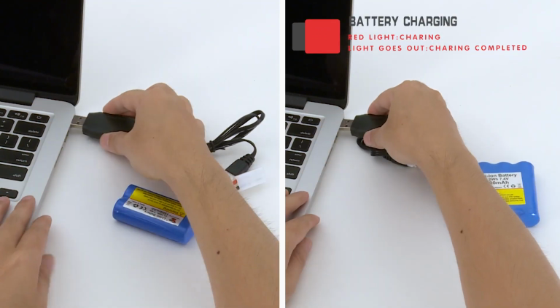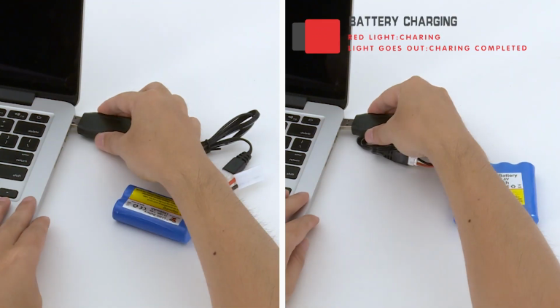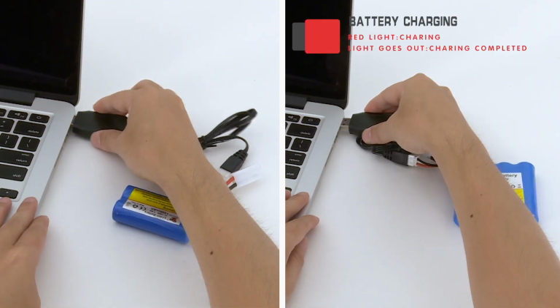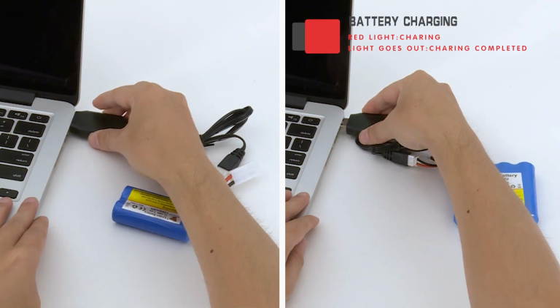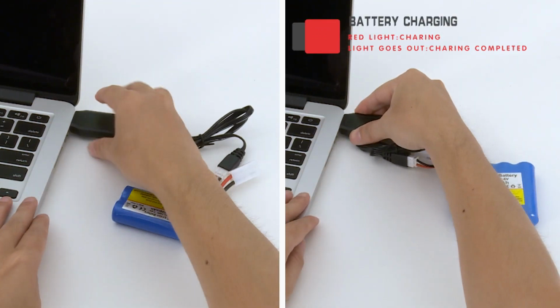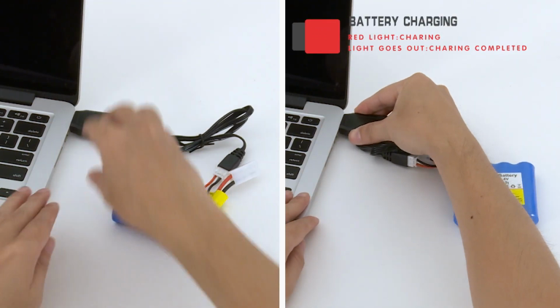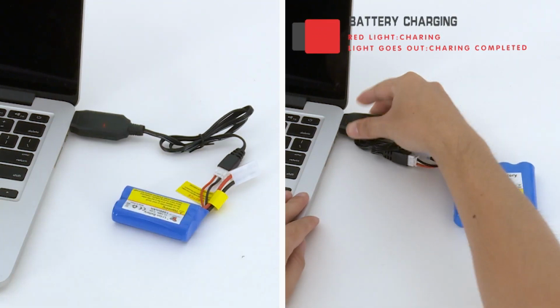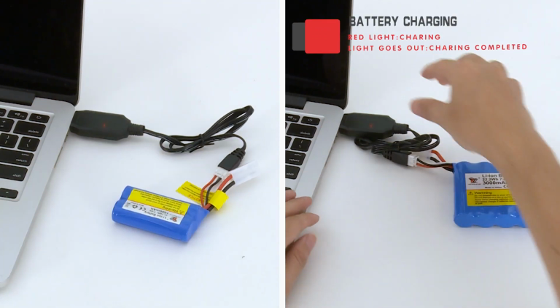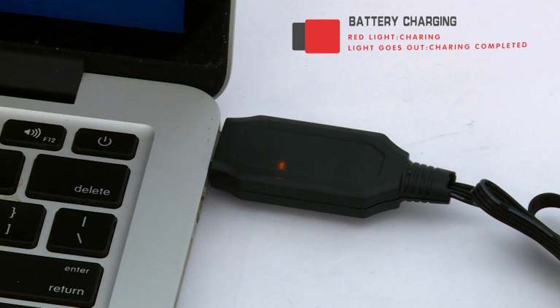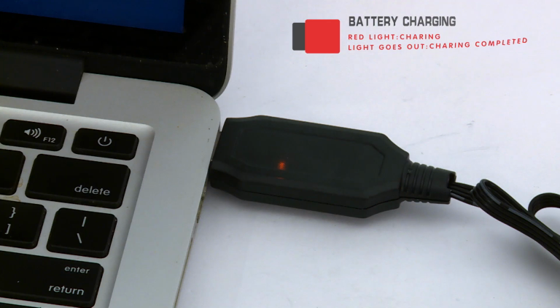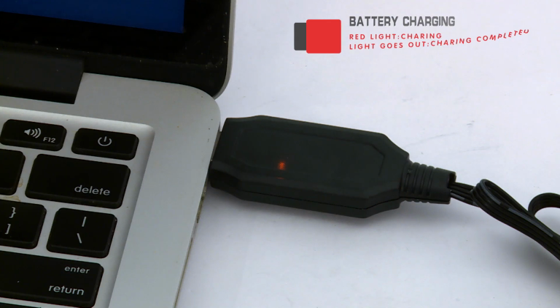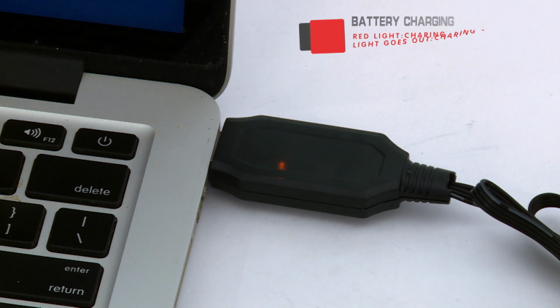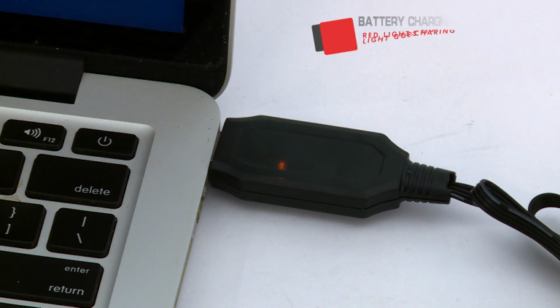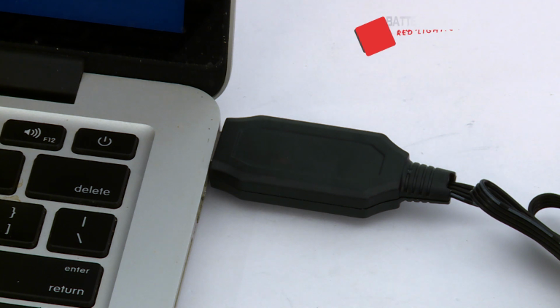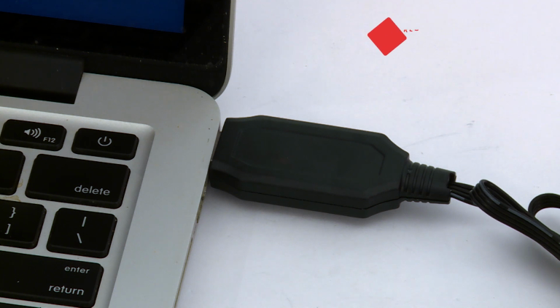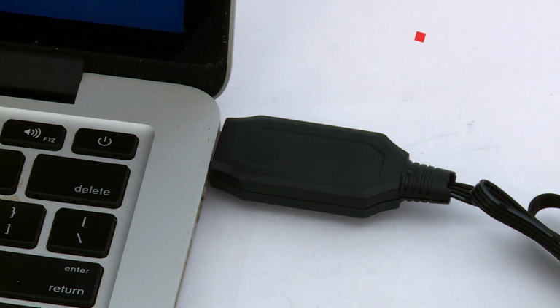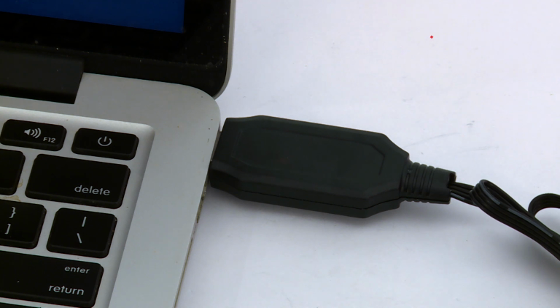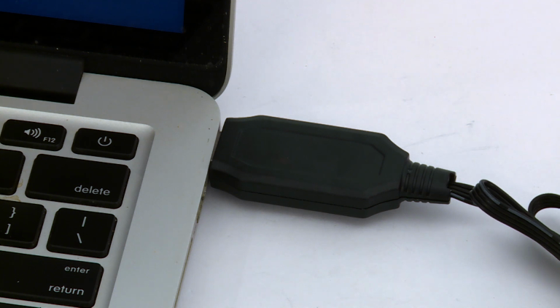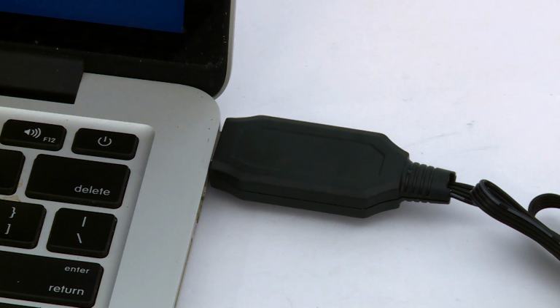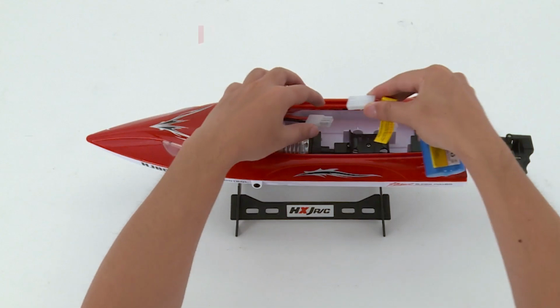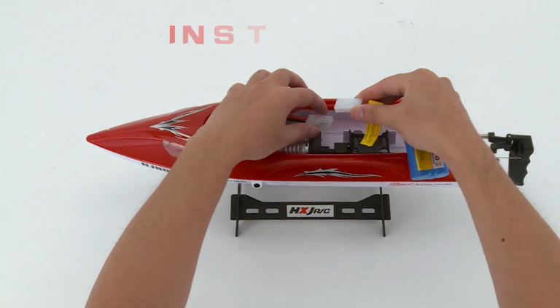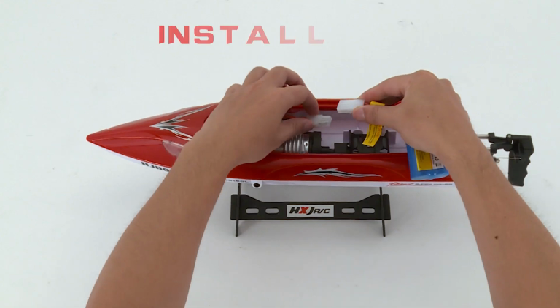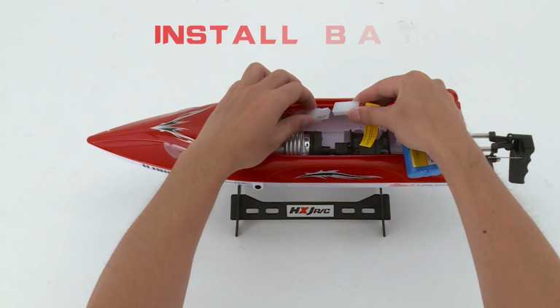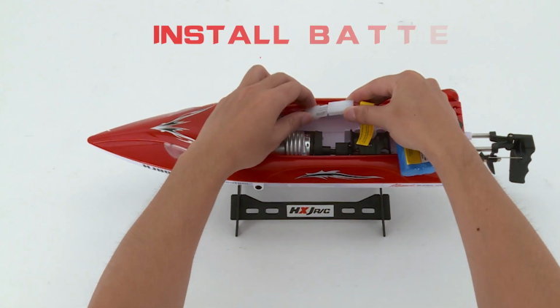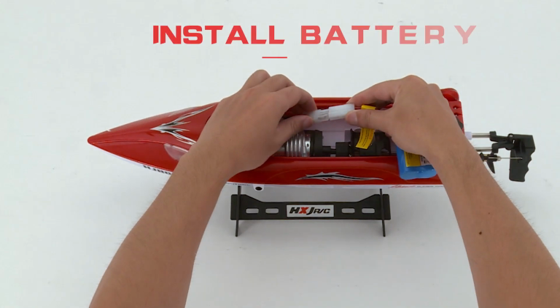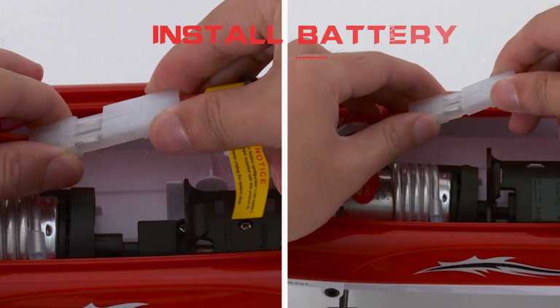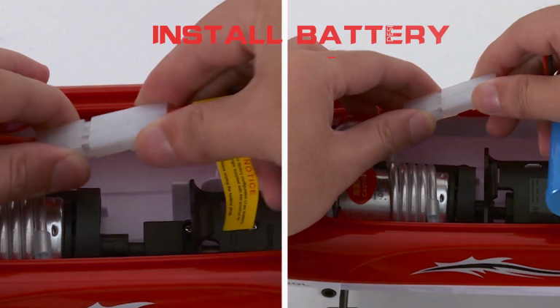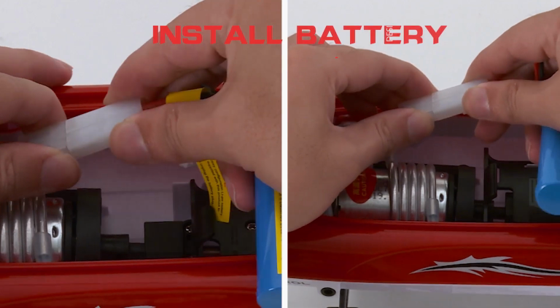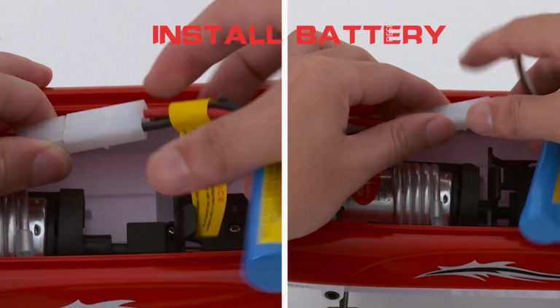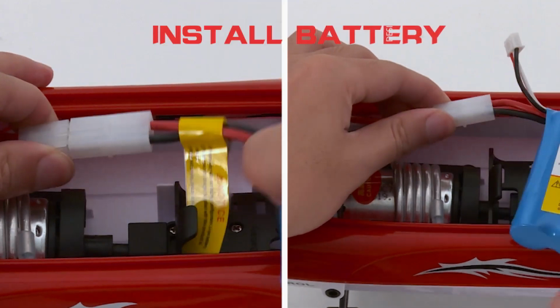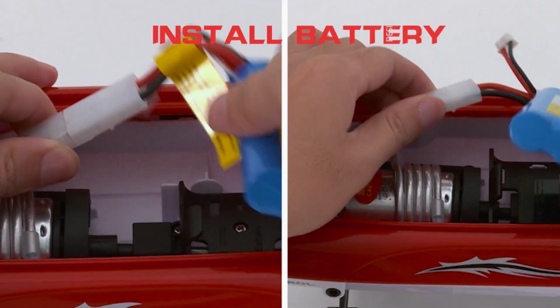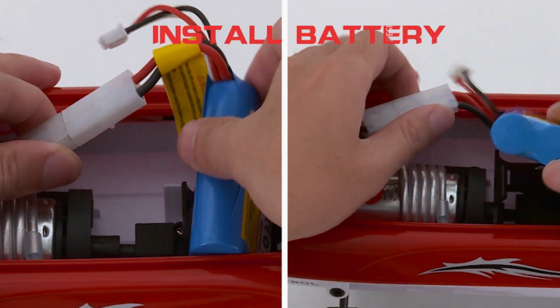Before playing, fully charge the battery, then connect it to the power cable and close the hatch.